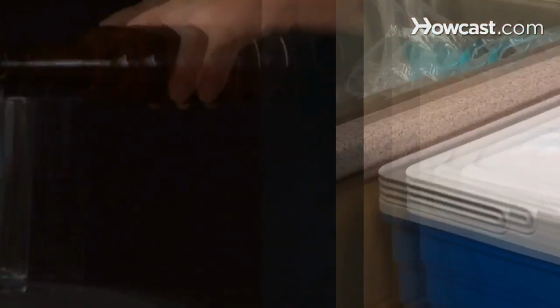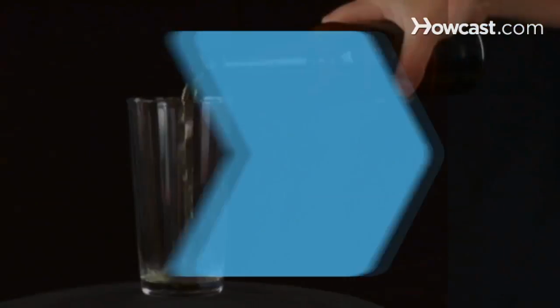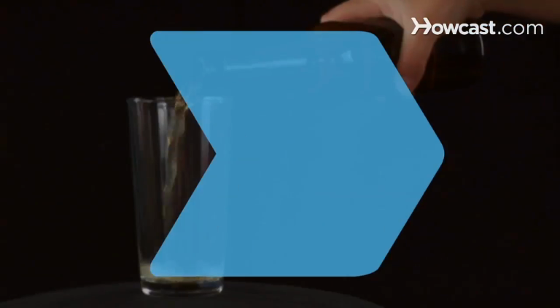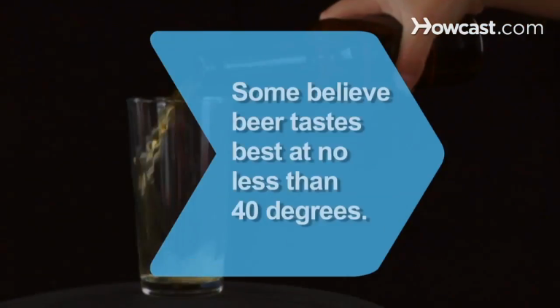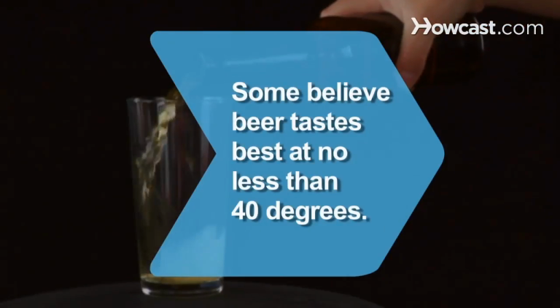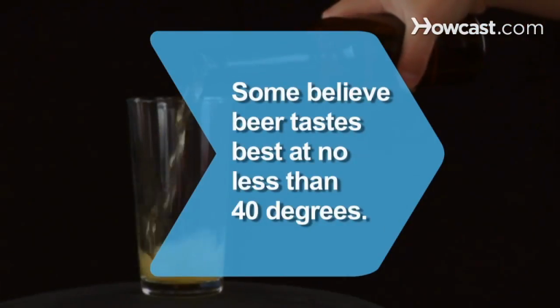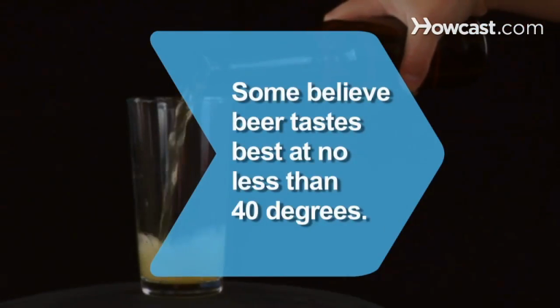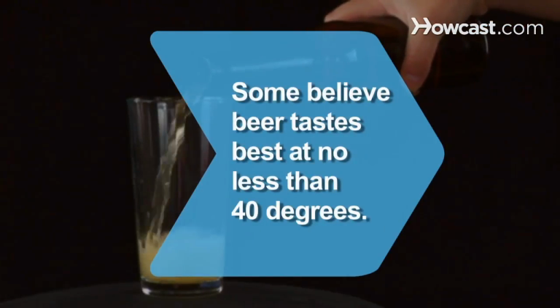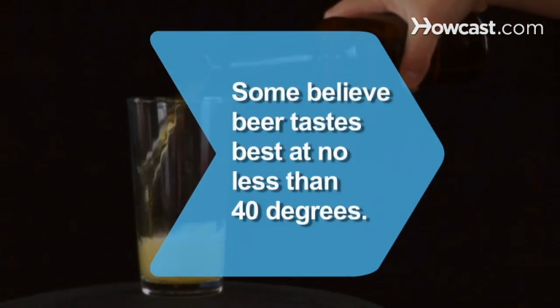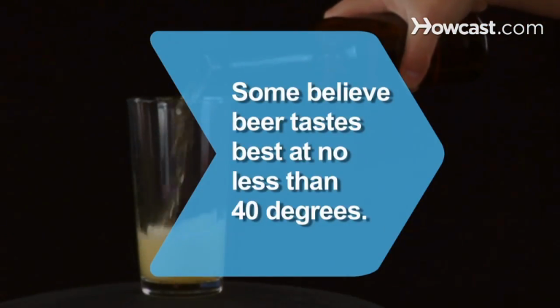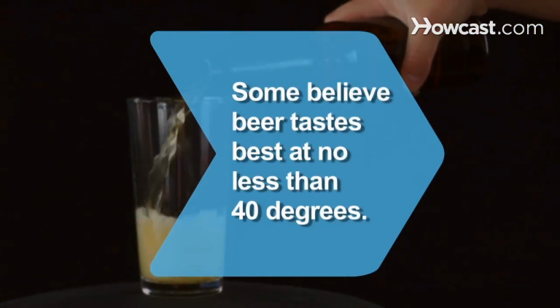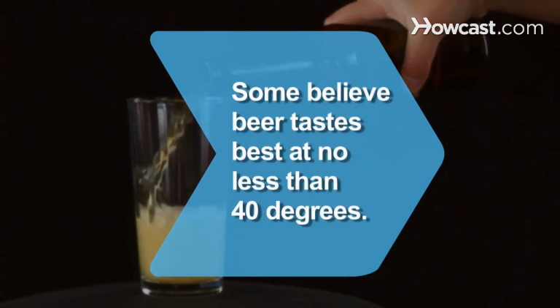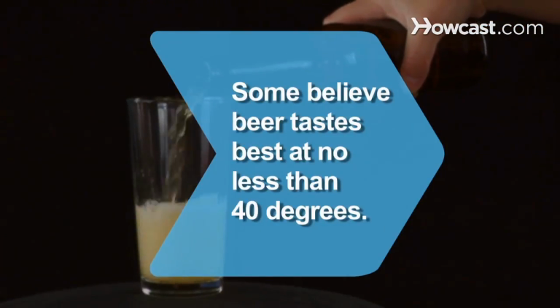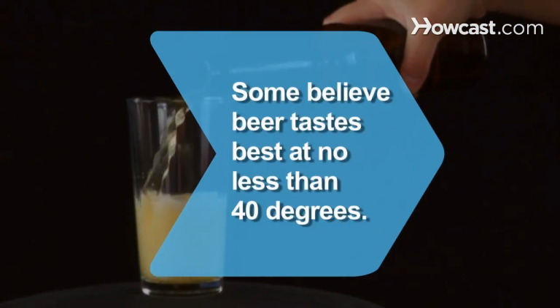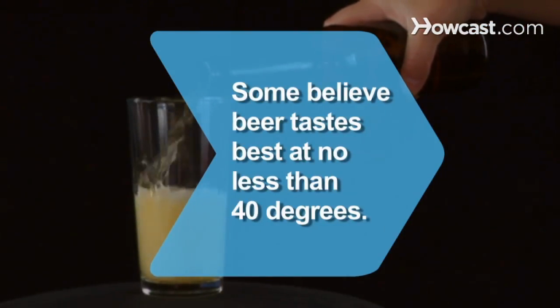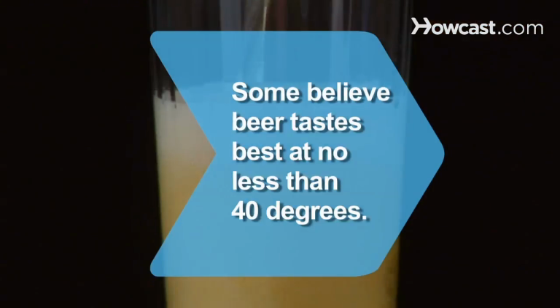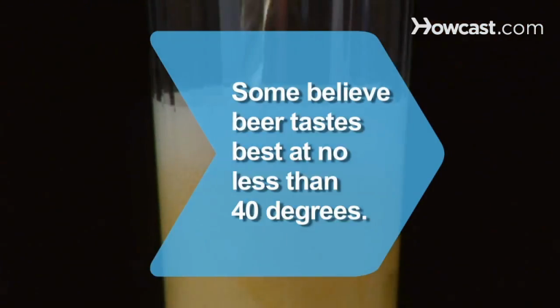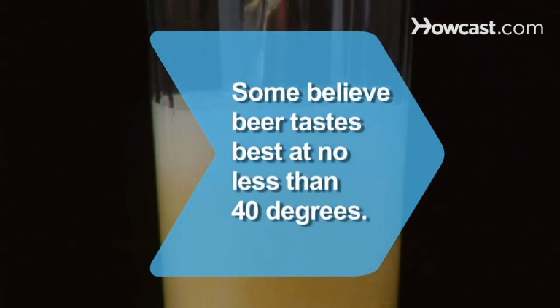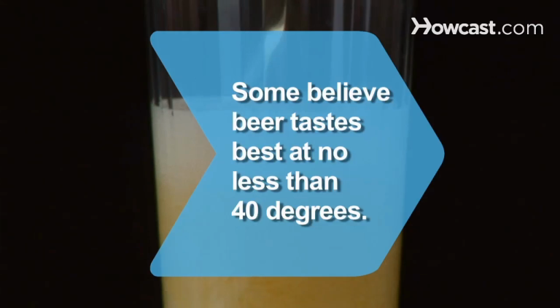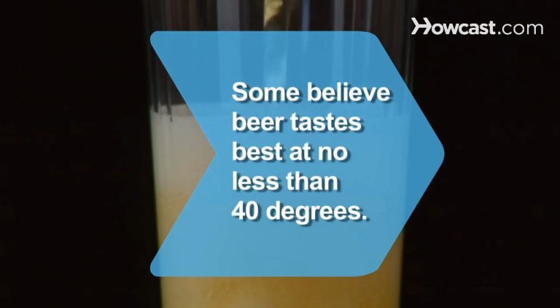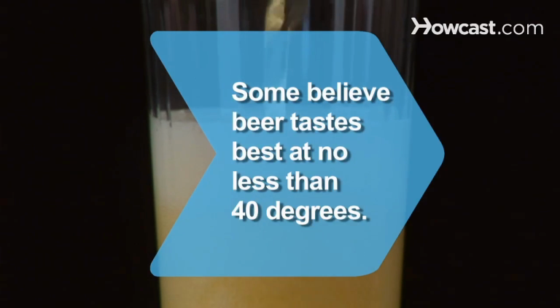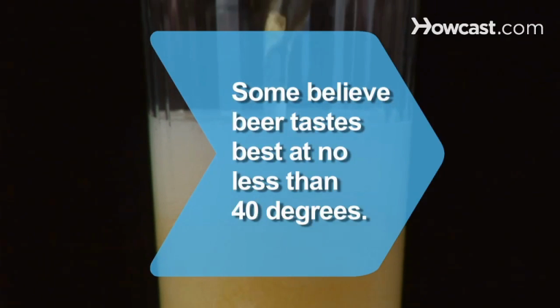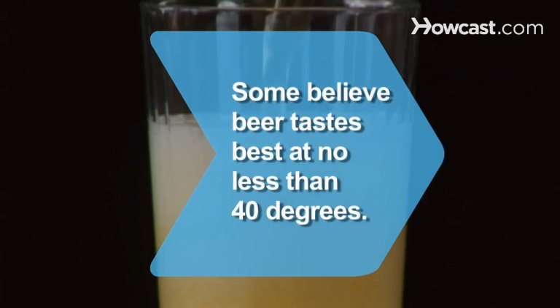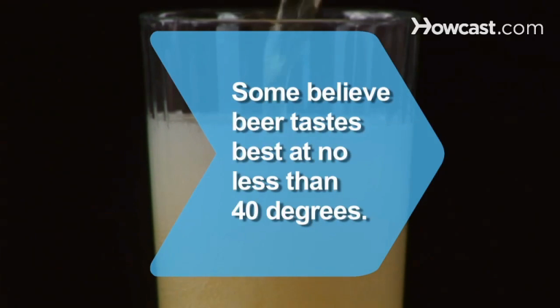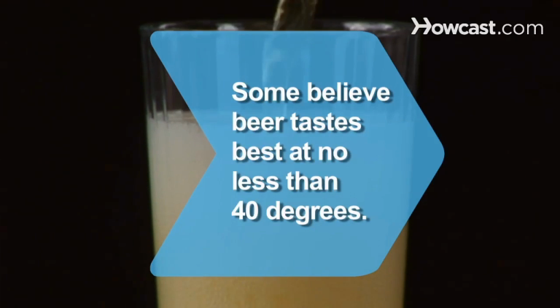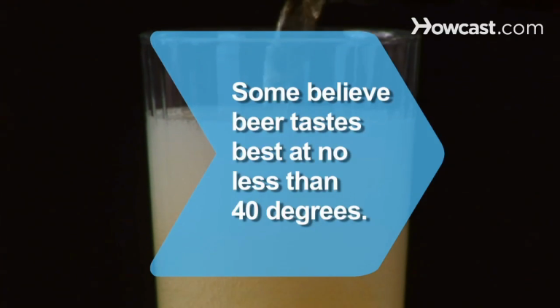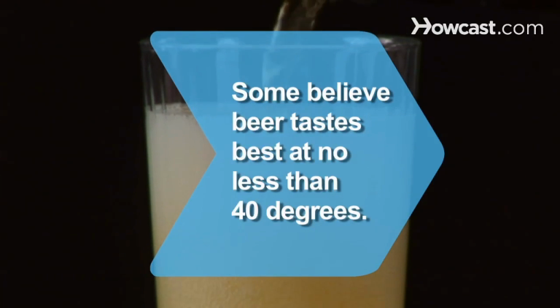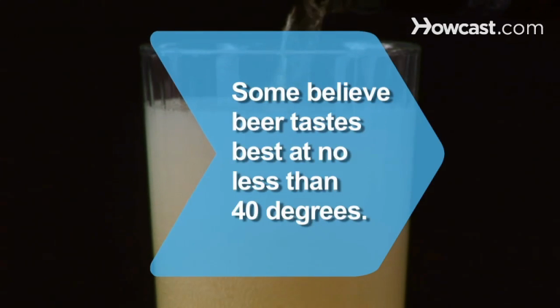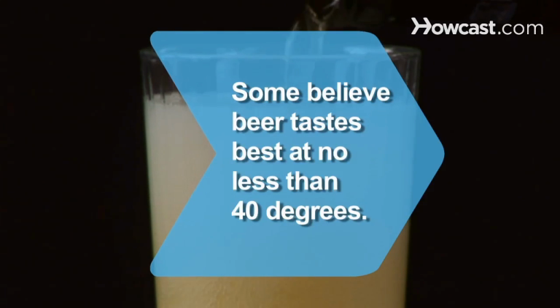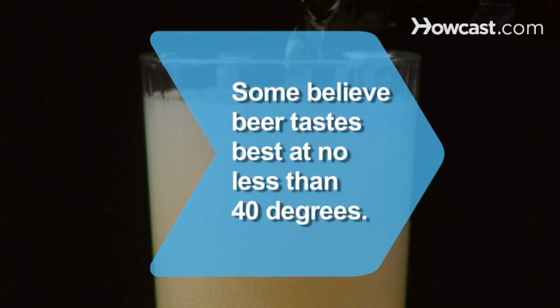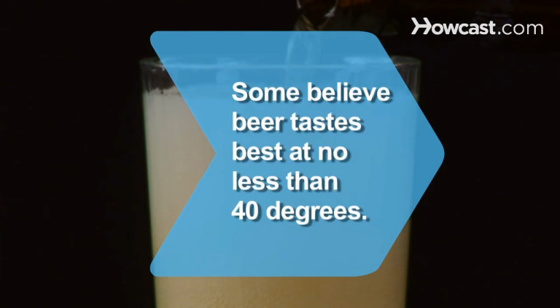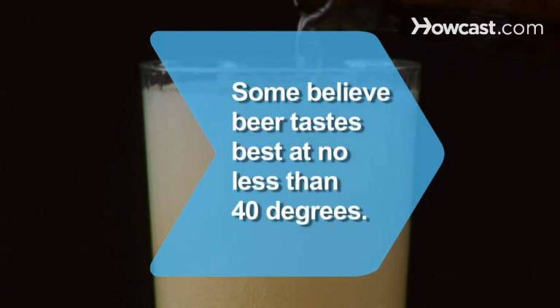Did you know, some beer connoisseurs believe beer tastes best at no less than 40 degrees Fahrenheit.